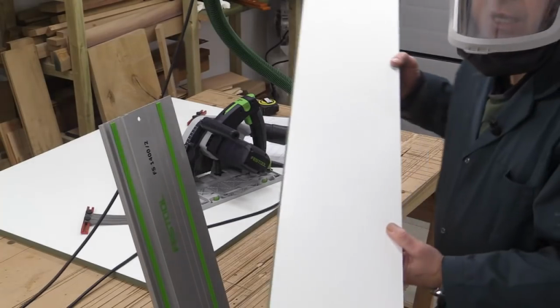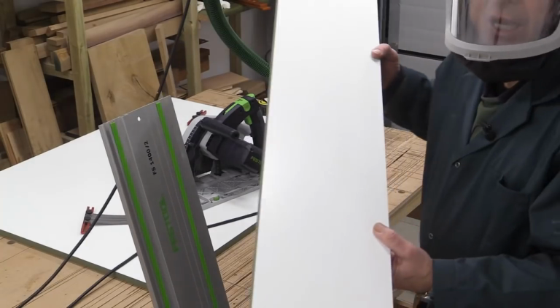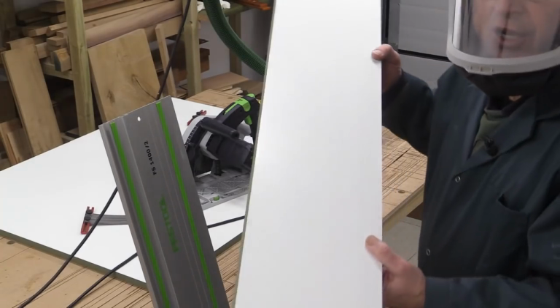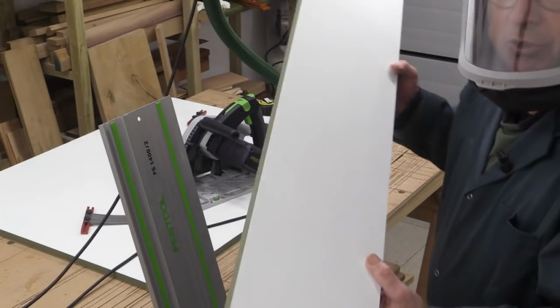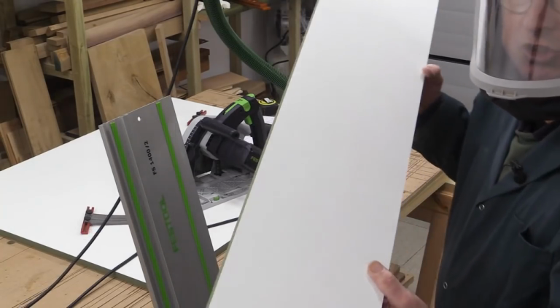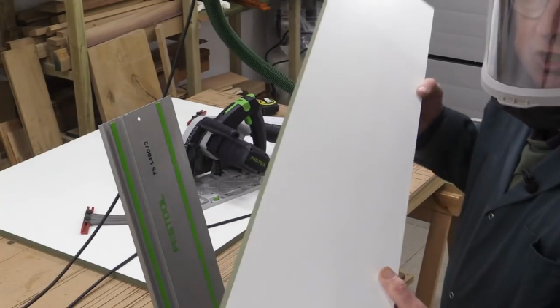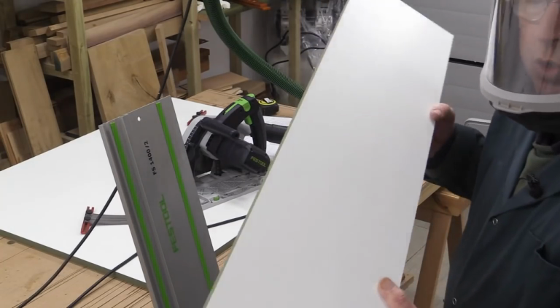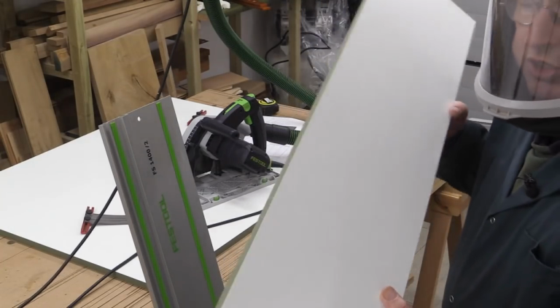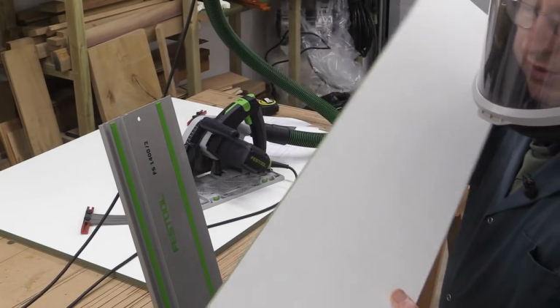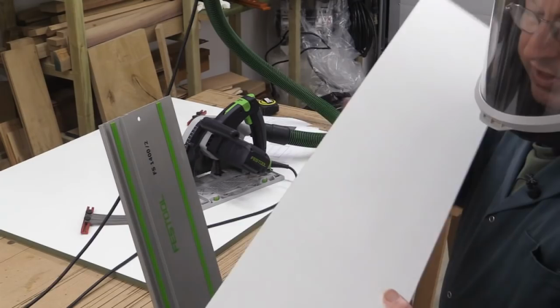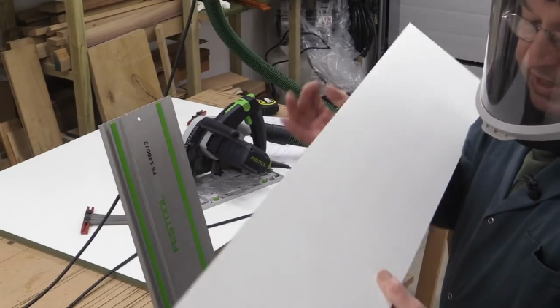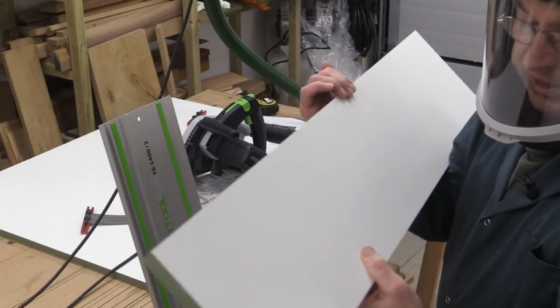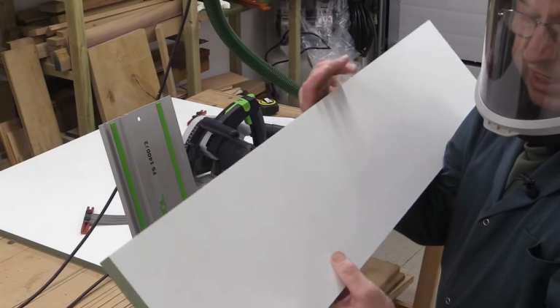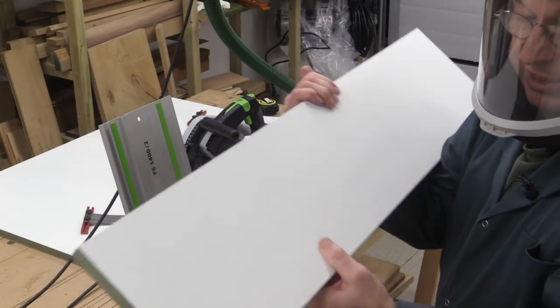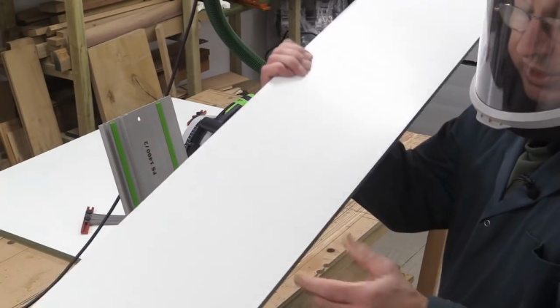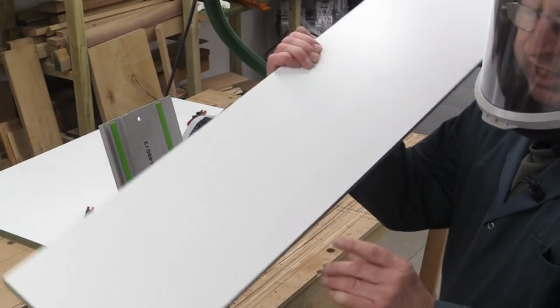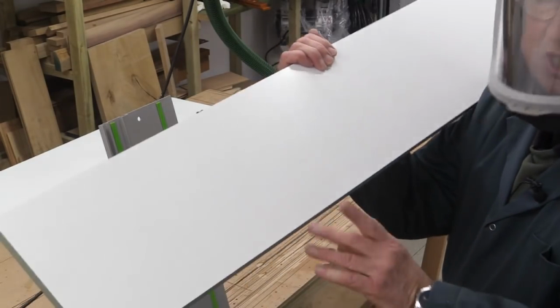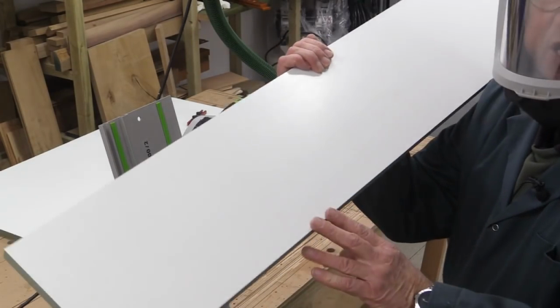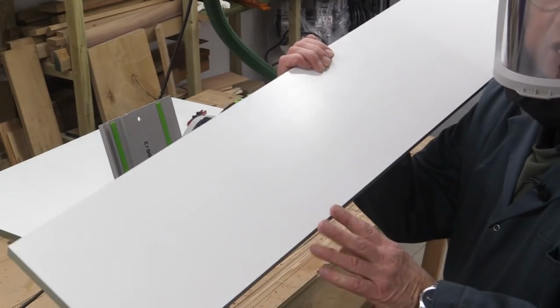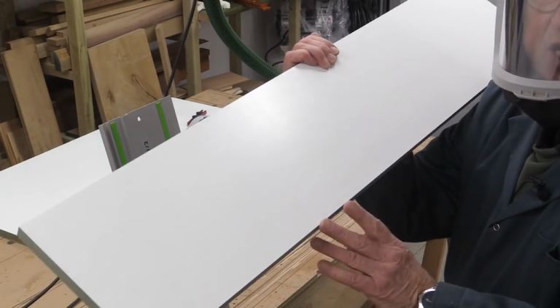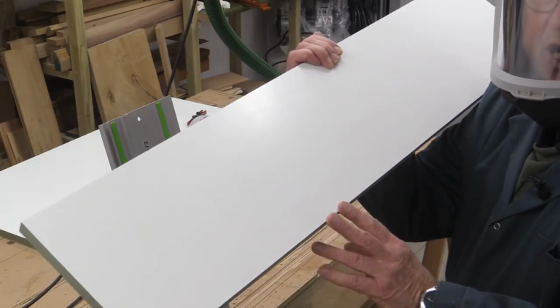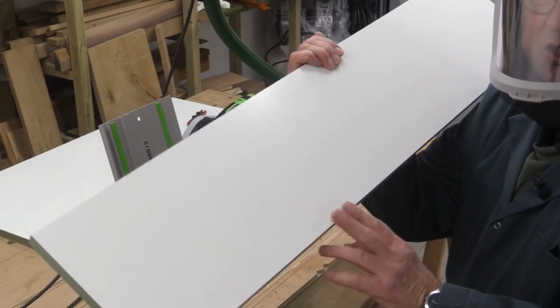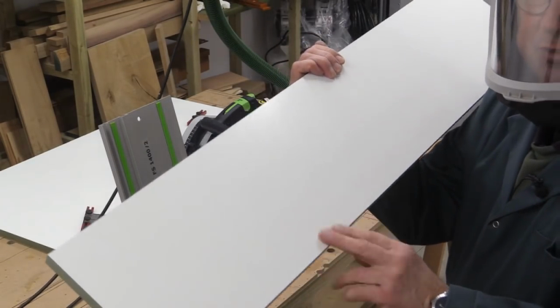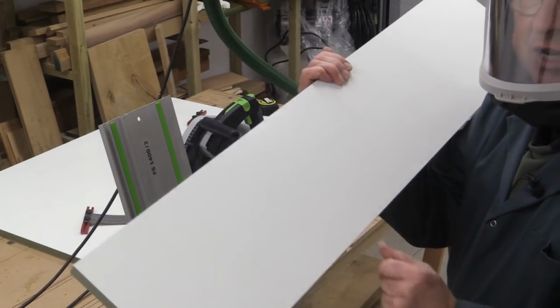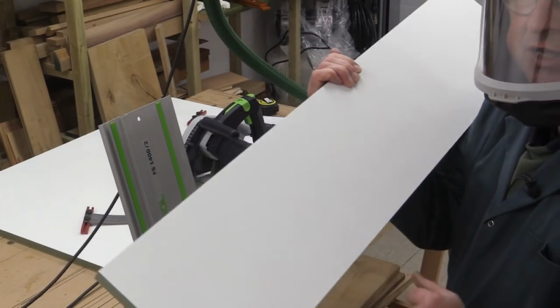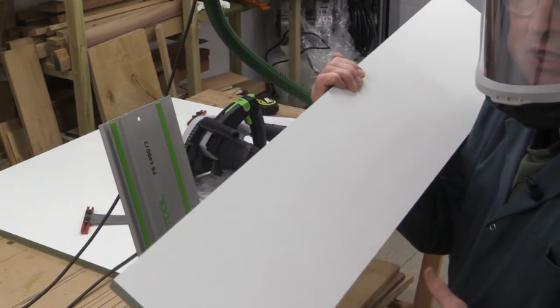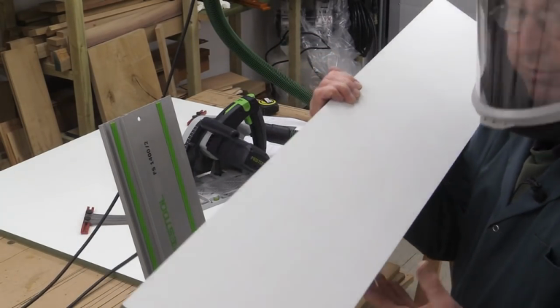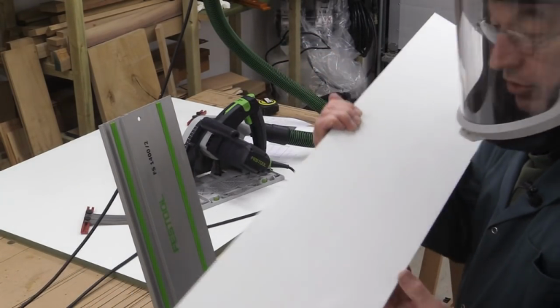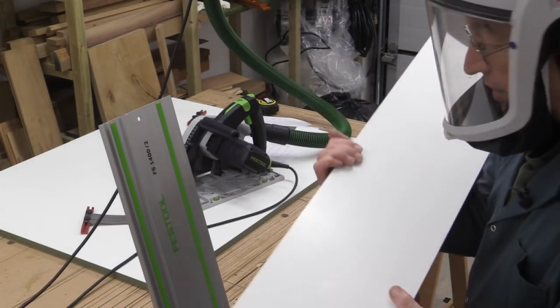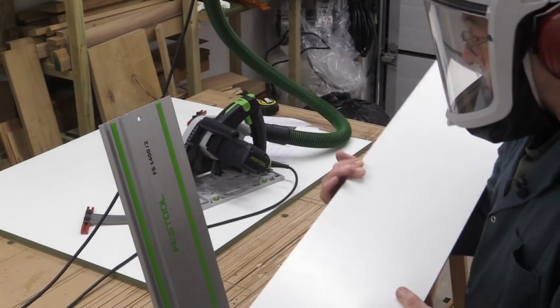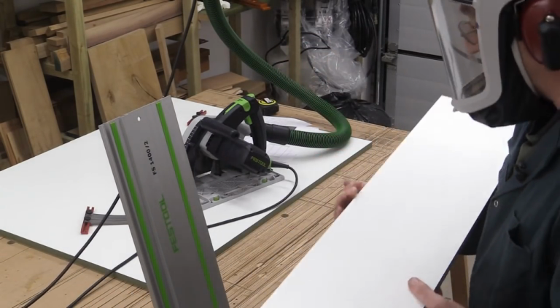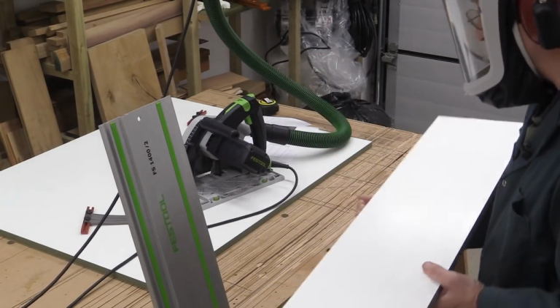I hope you can see the quality of the cut — nice clean lines left behind. Absolutely perfect.